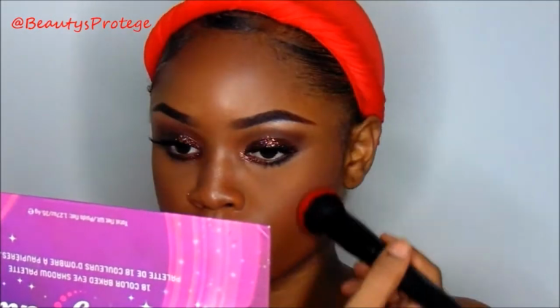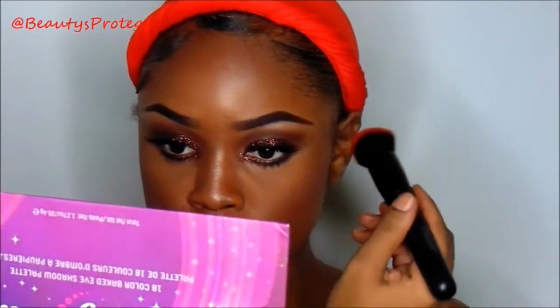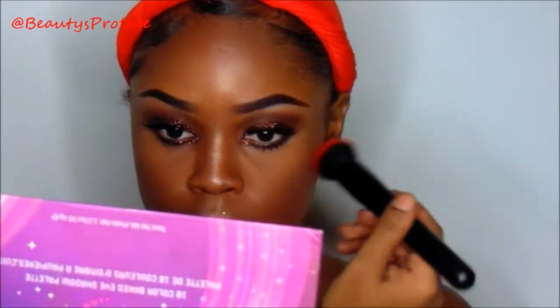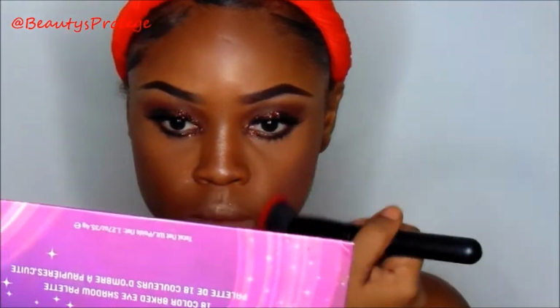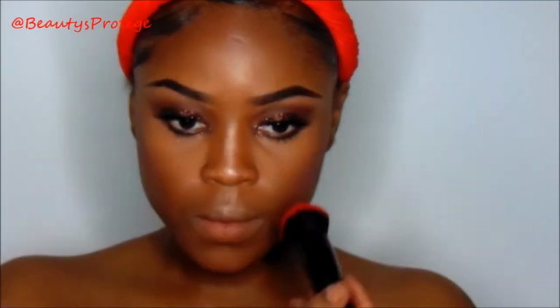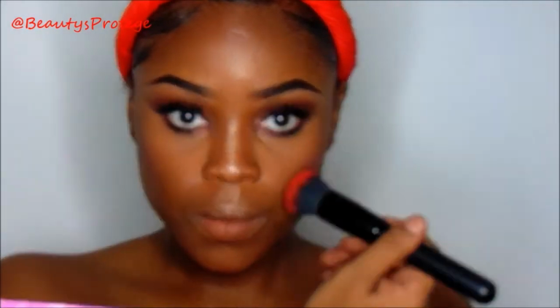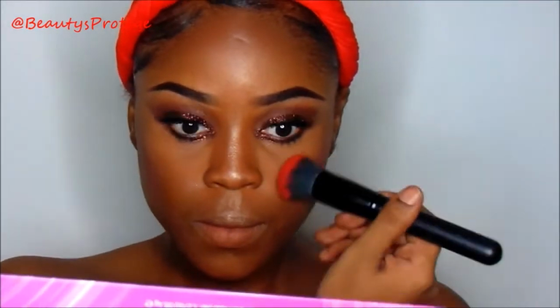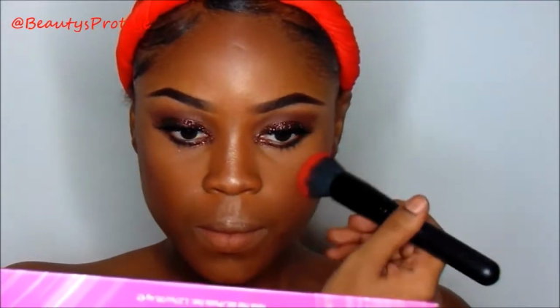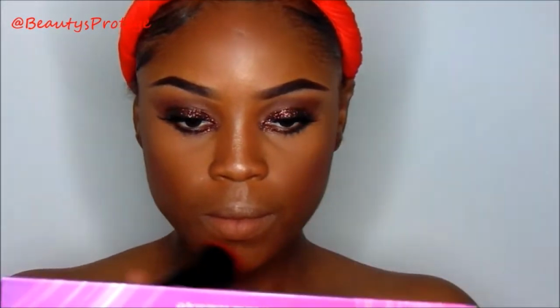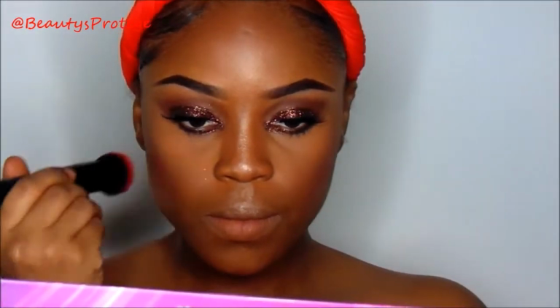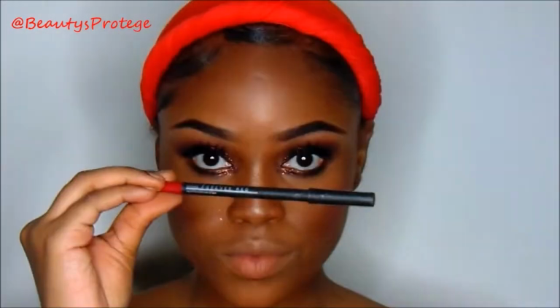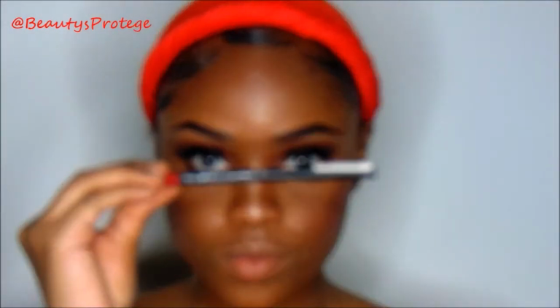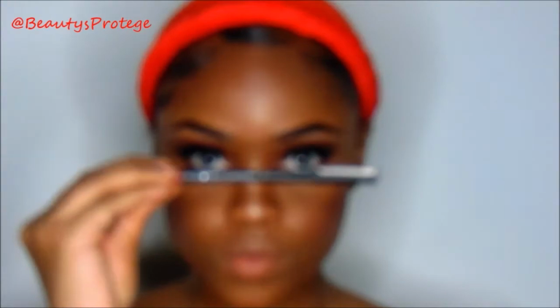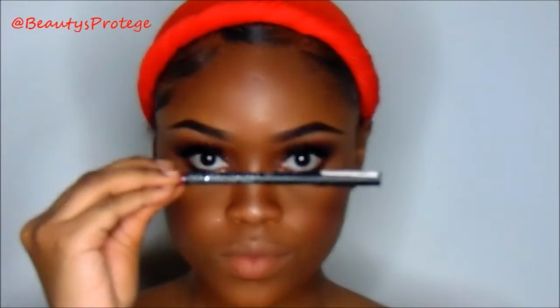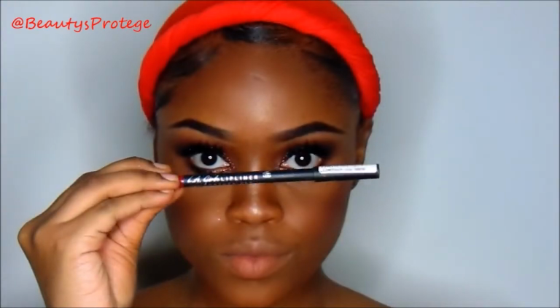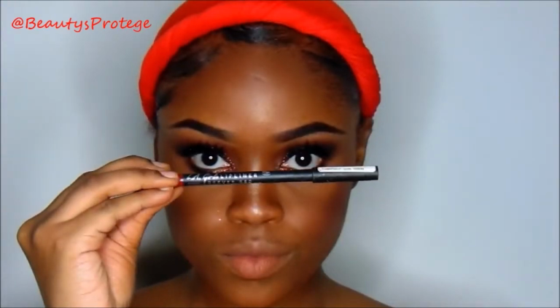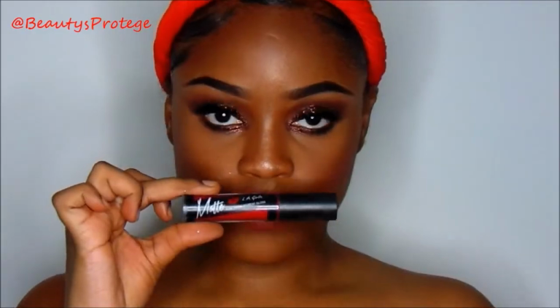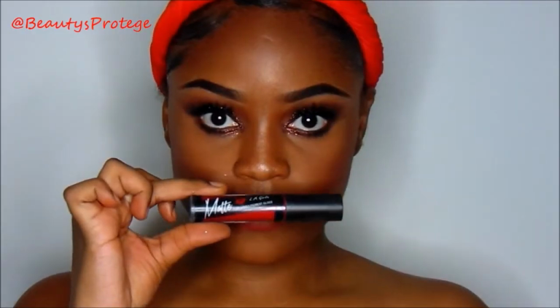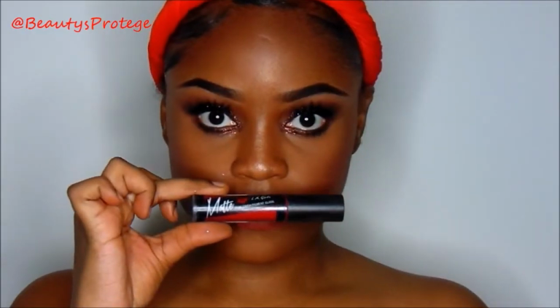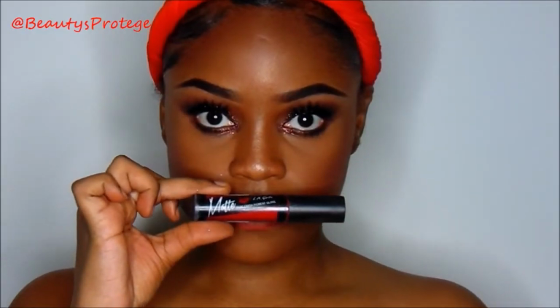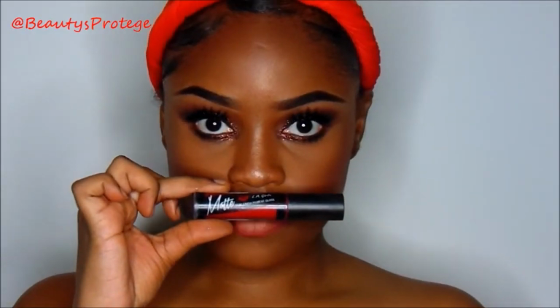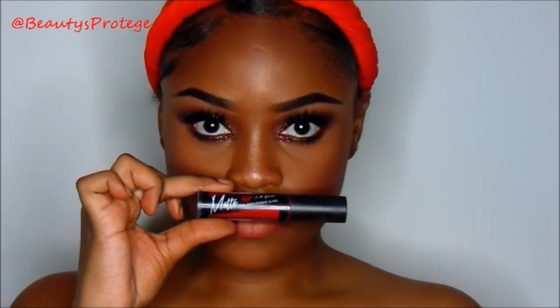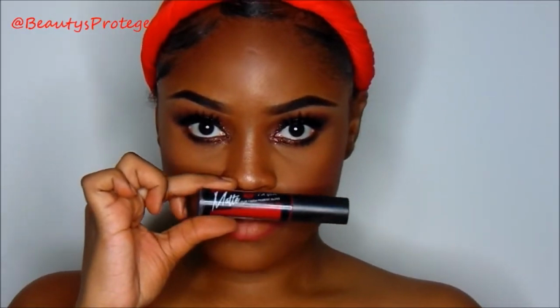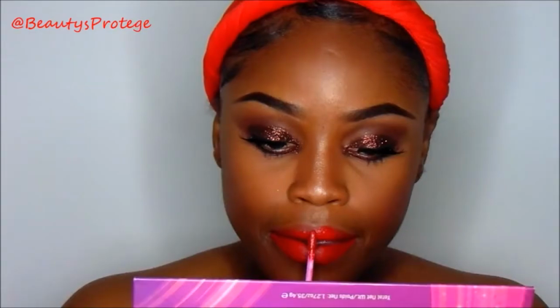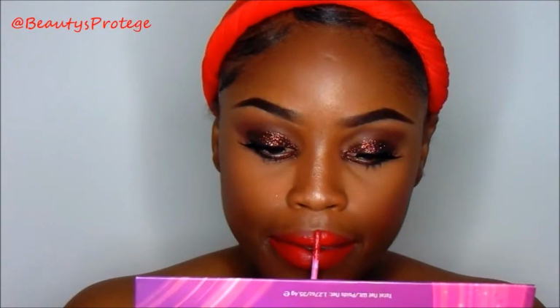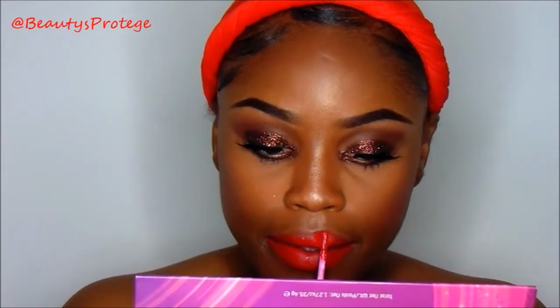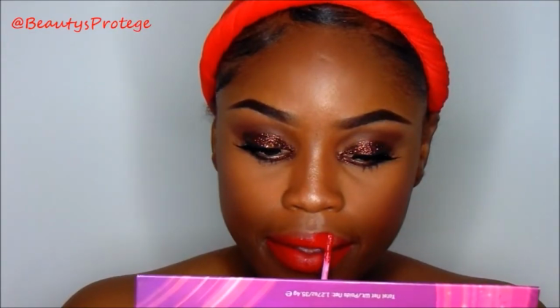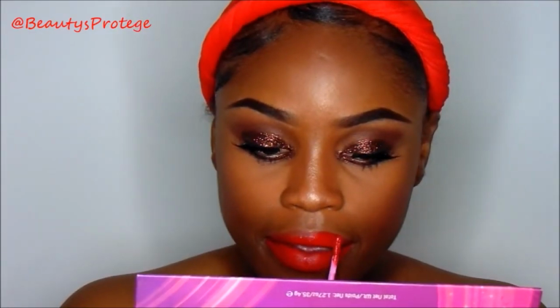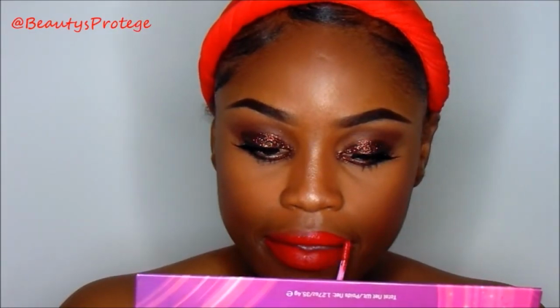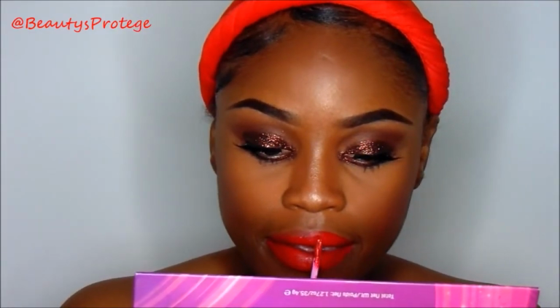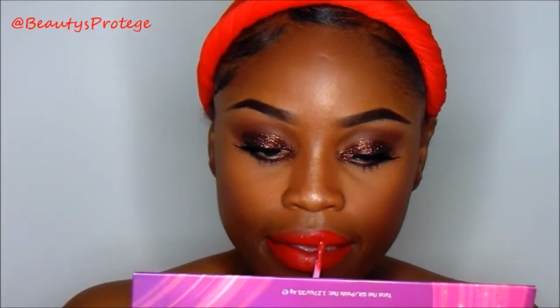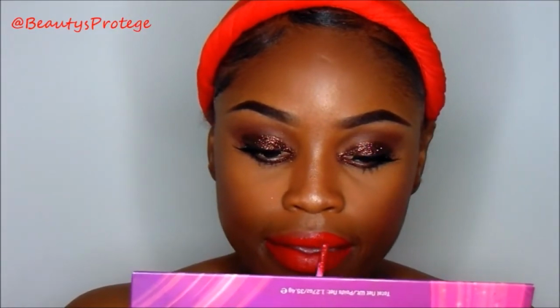And that is the final look, guys! I hope you enjoy. Don't forget to subscribe and thumbs up. Beauty Protégé out. Mwah!